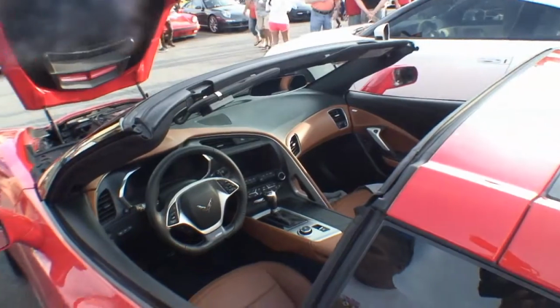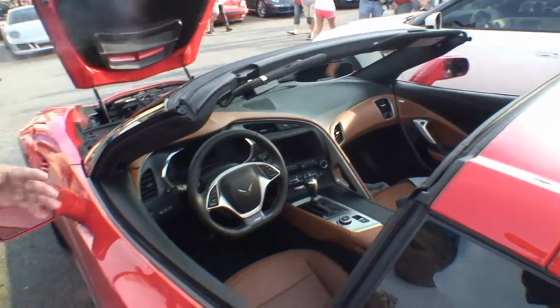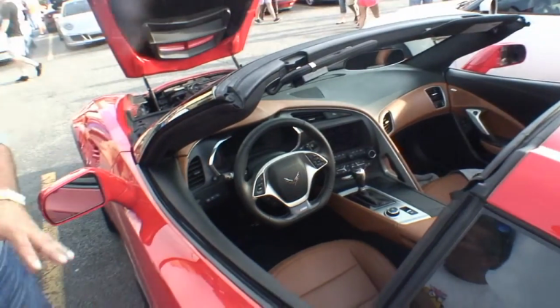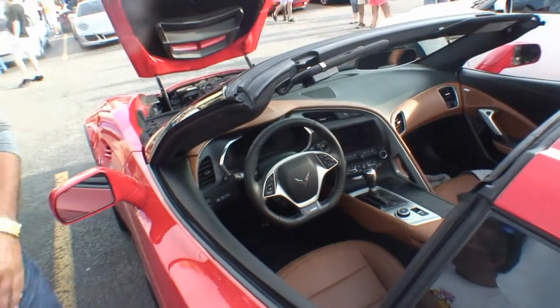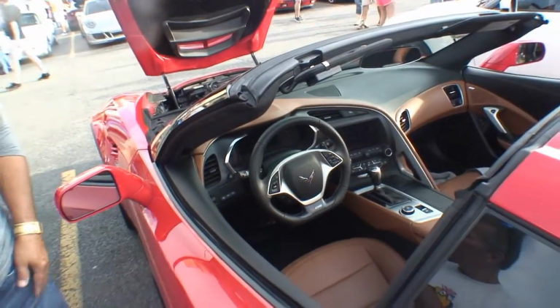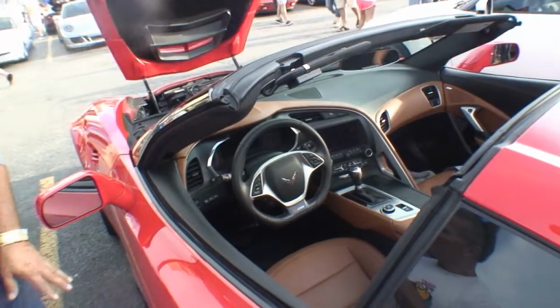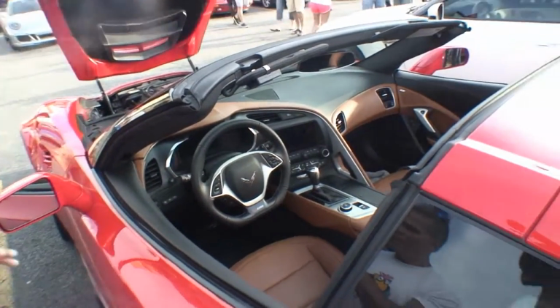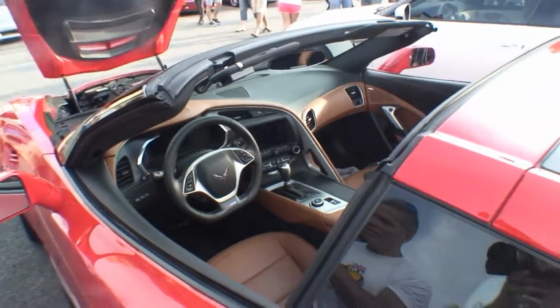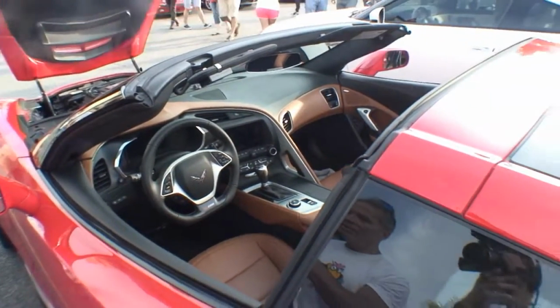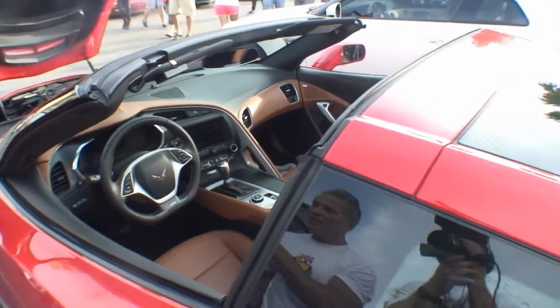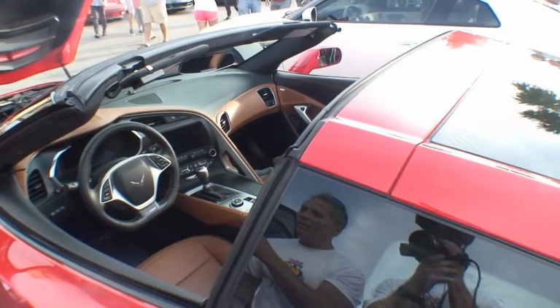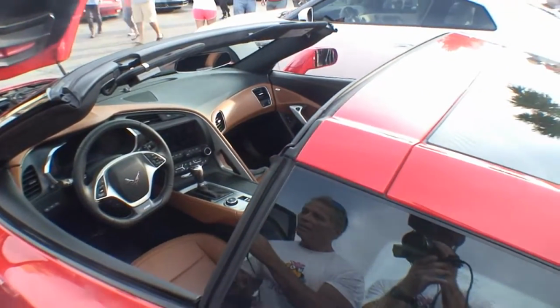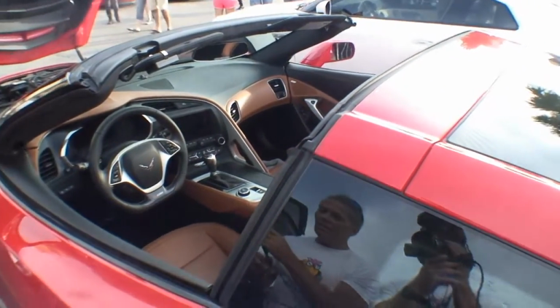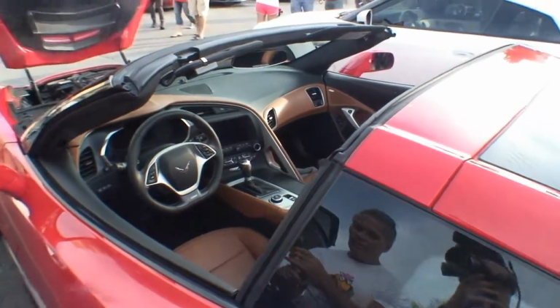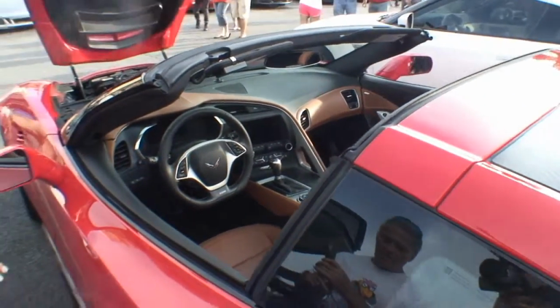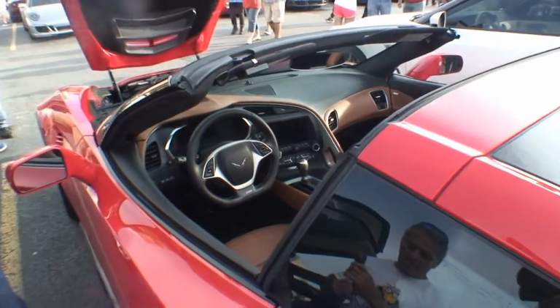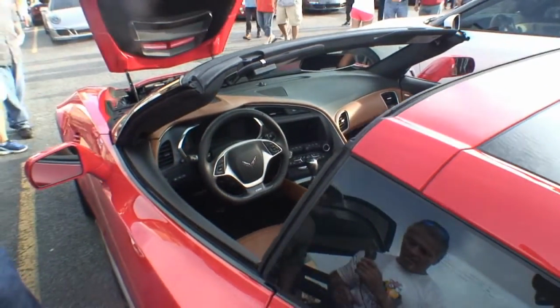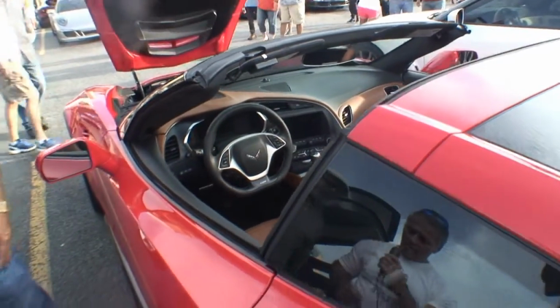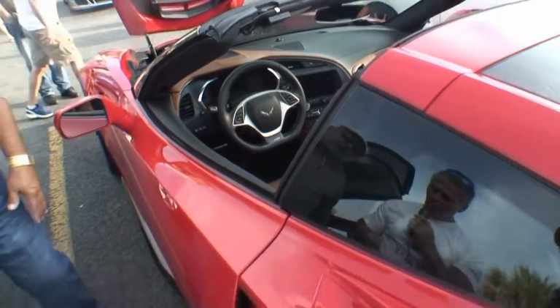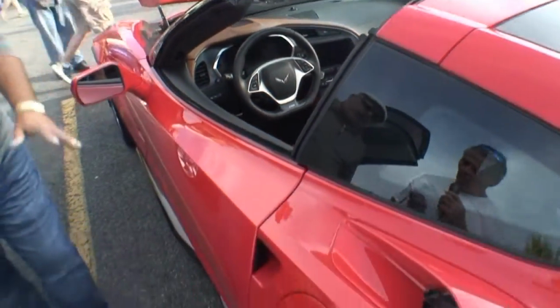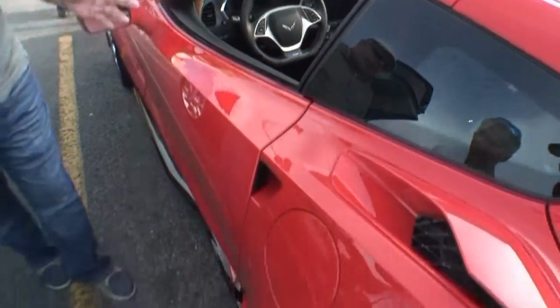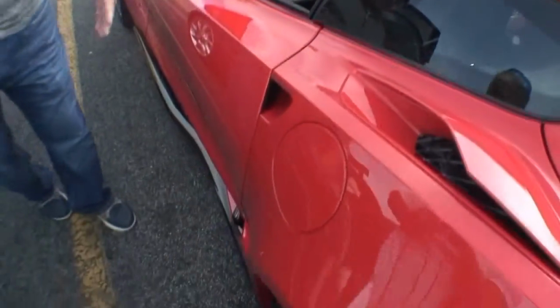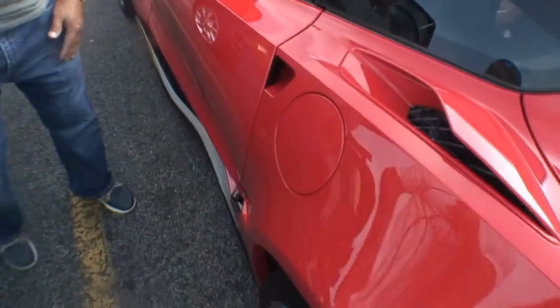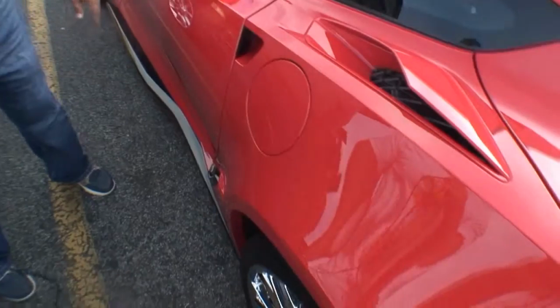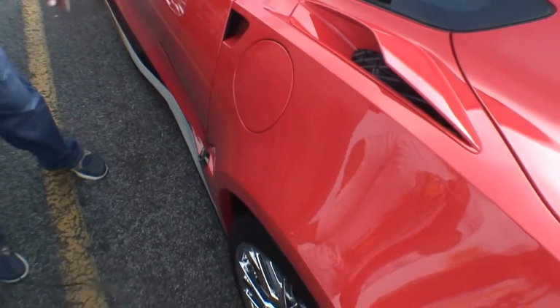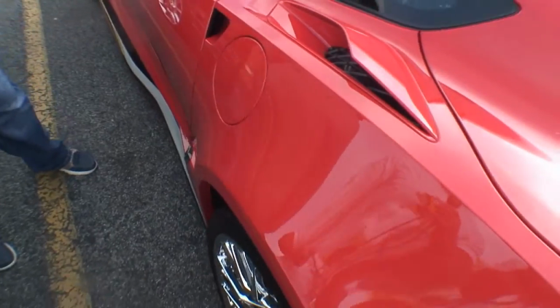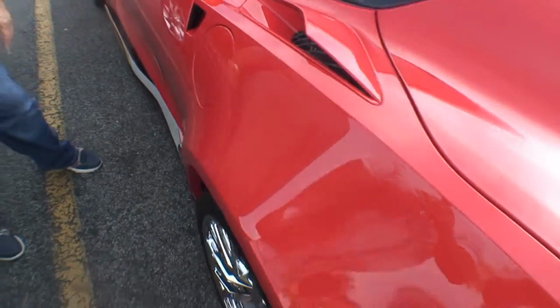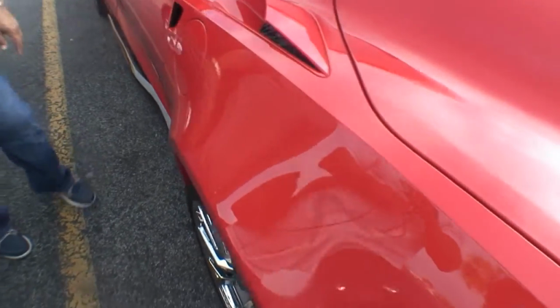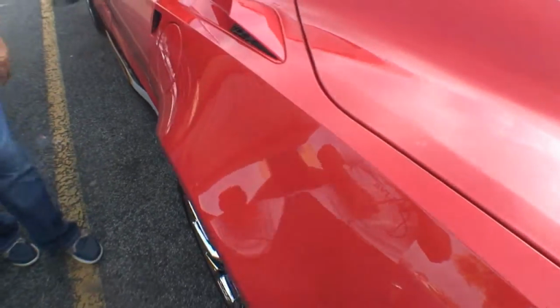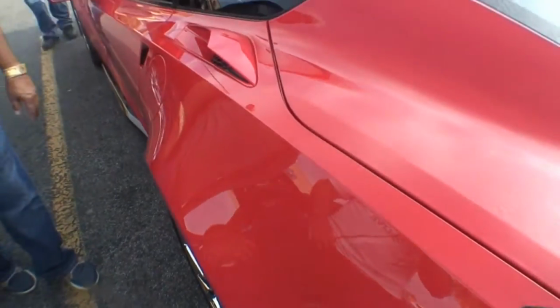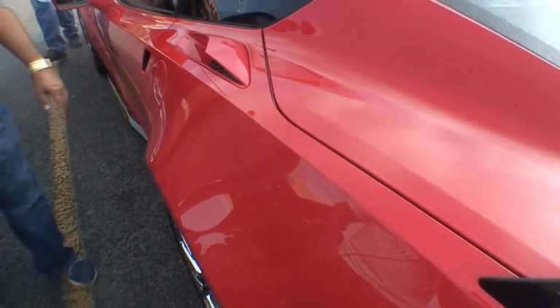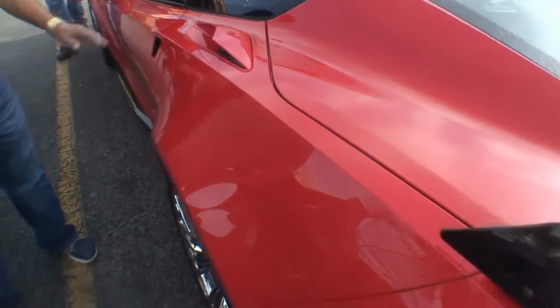This one's got a lot of options — Brembo brakes, ceramic brakes. I love it. A lot of options: seats and more.